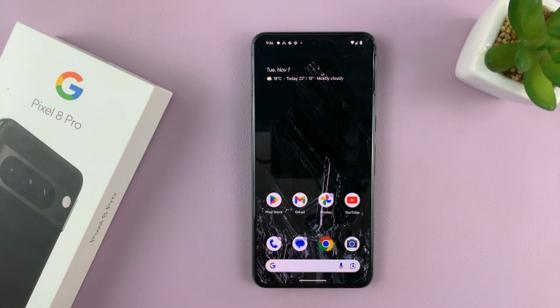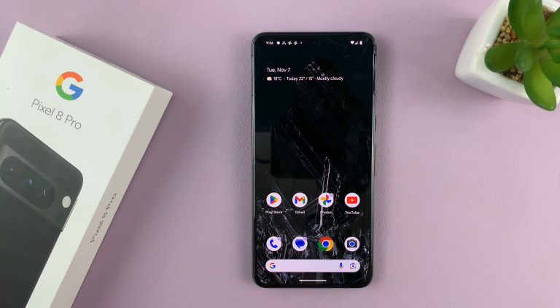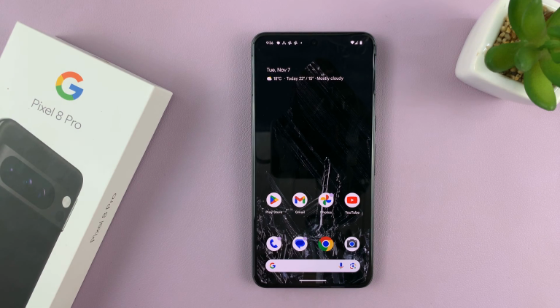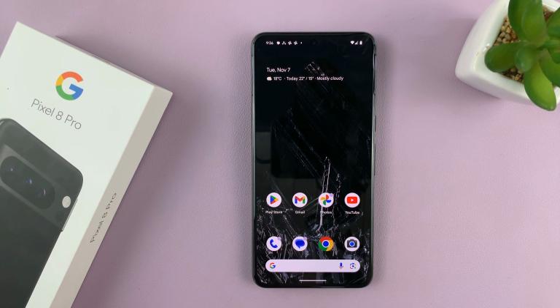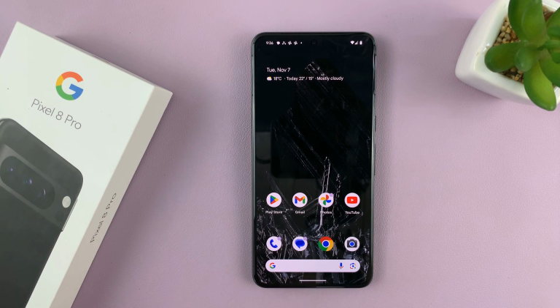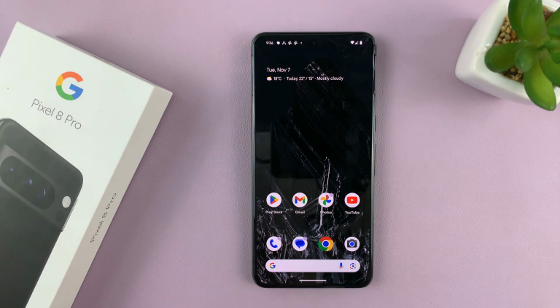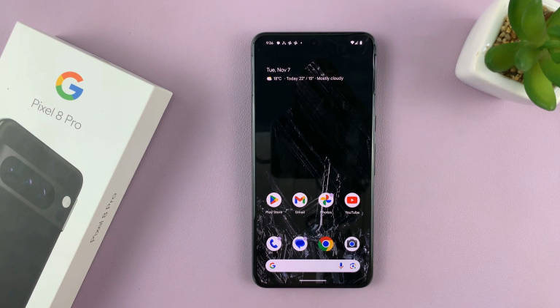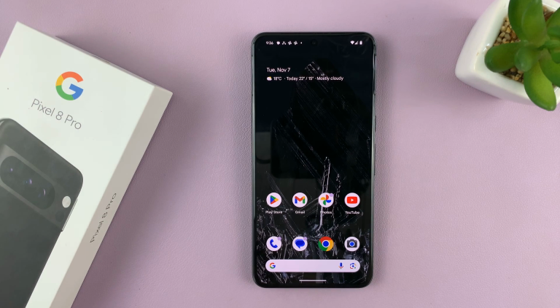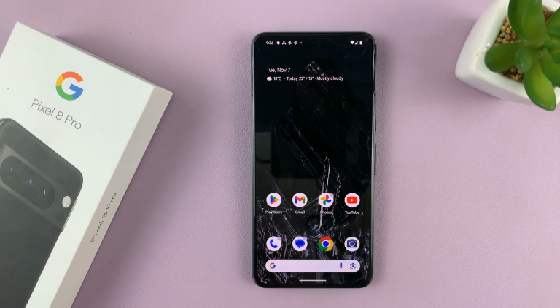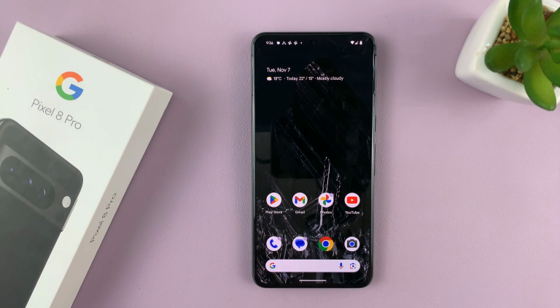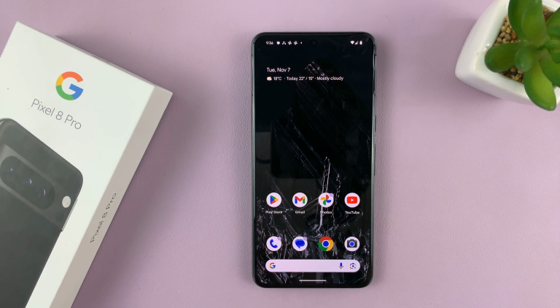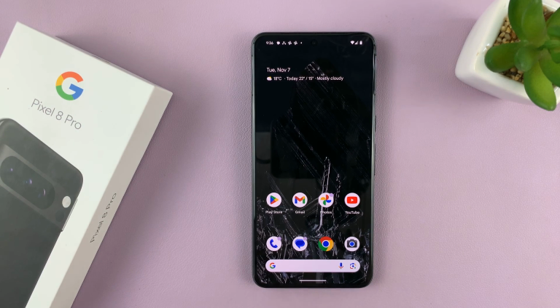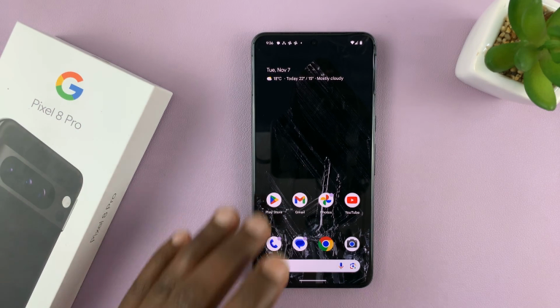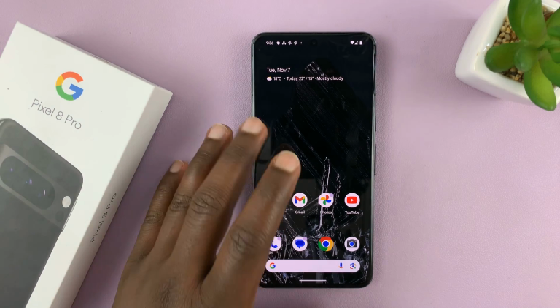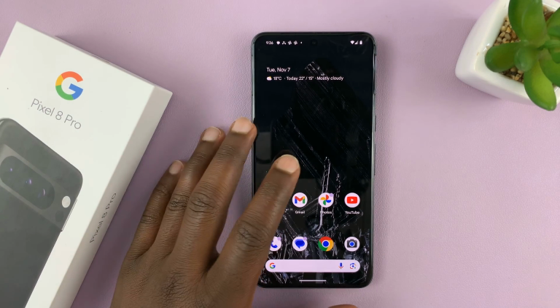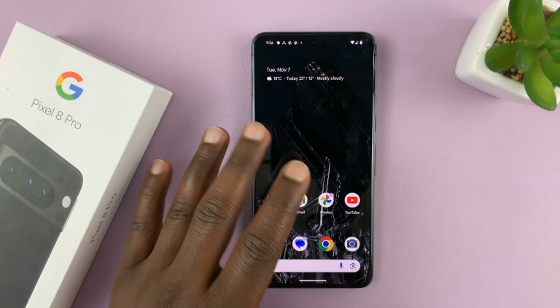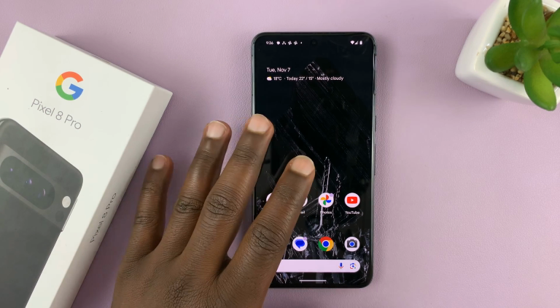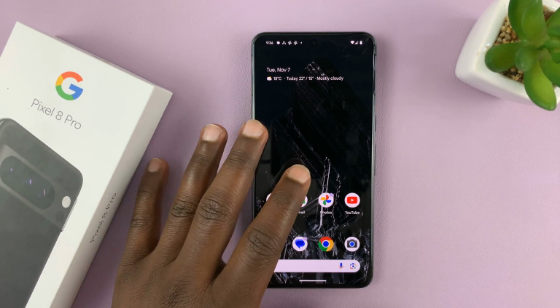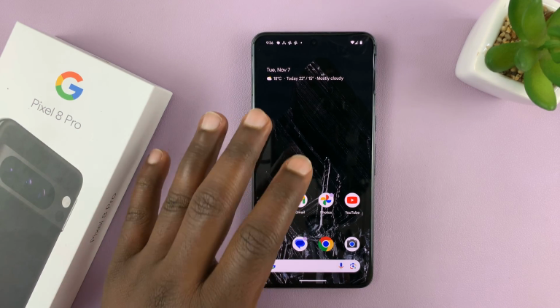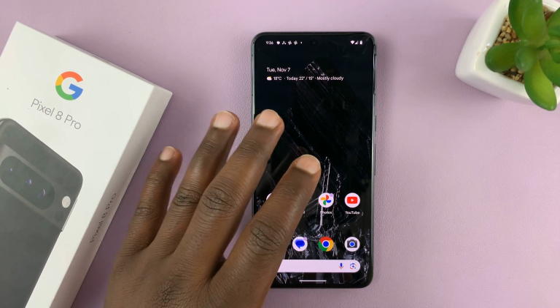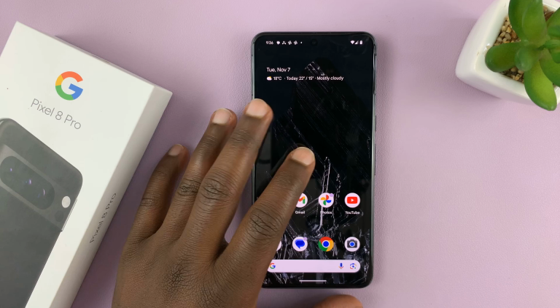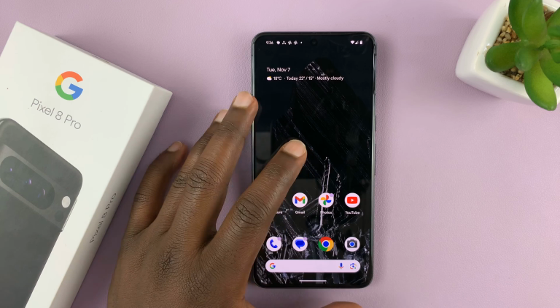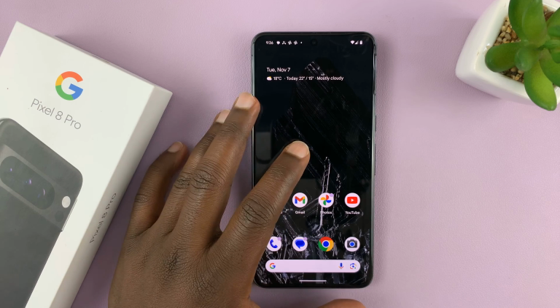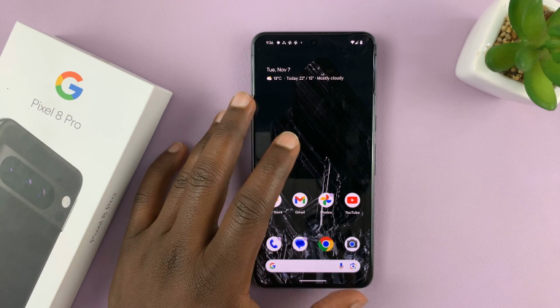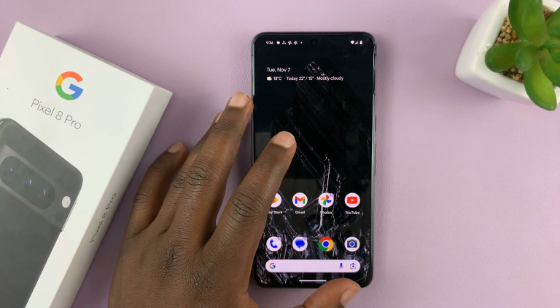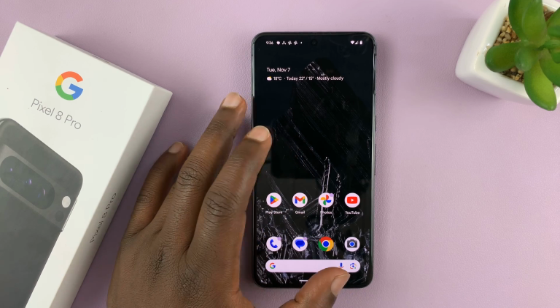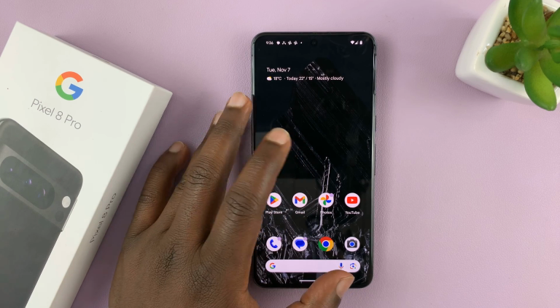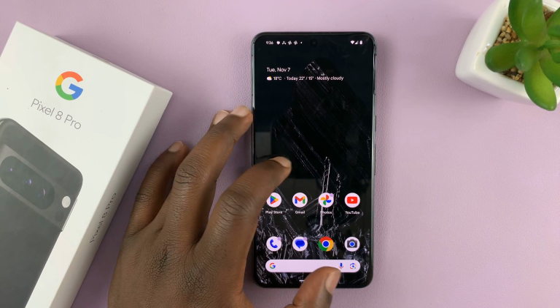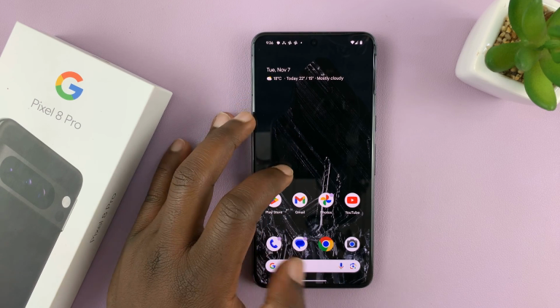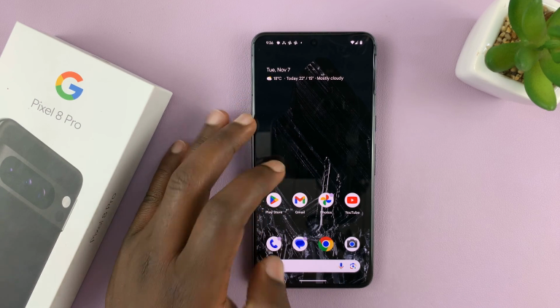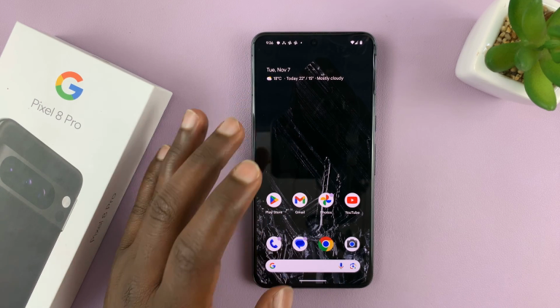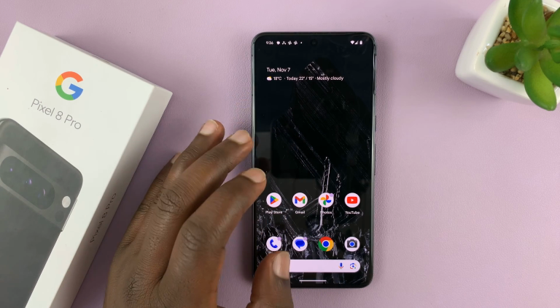In today's tech tip, I'll be showing you how to trim videos on your Google Pixel 8 or Pixel 8 Pro.